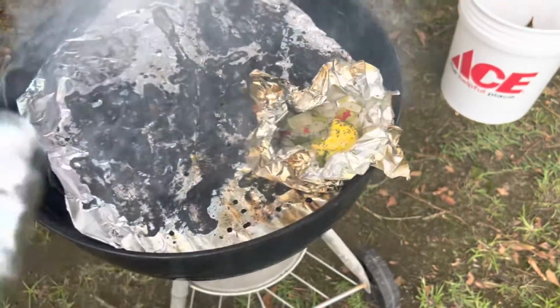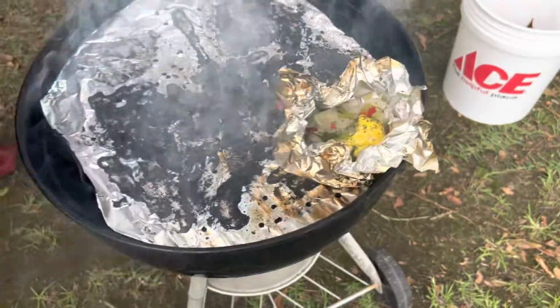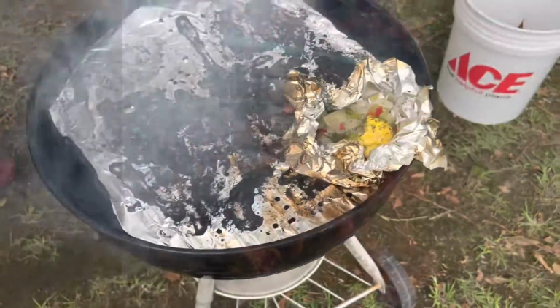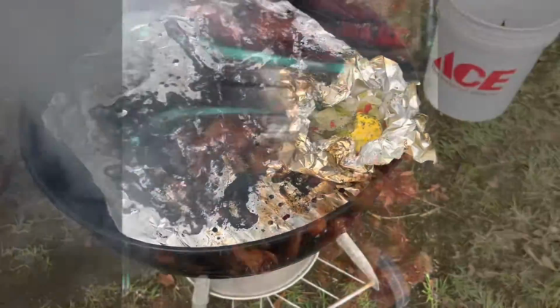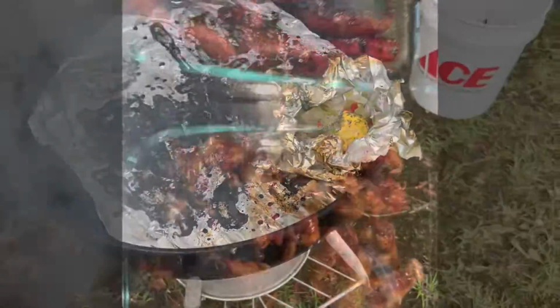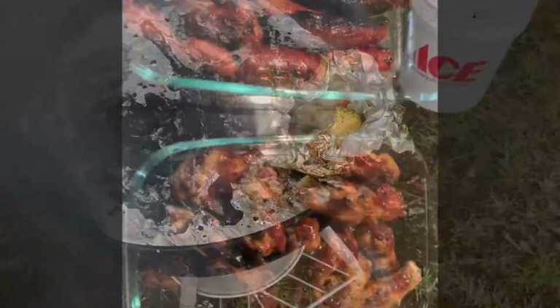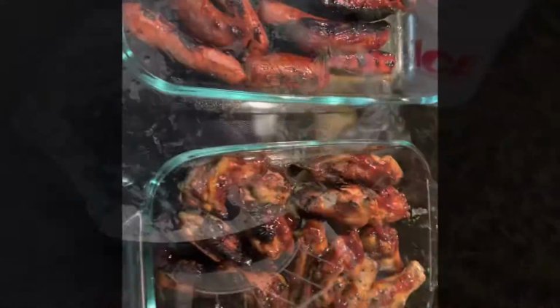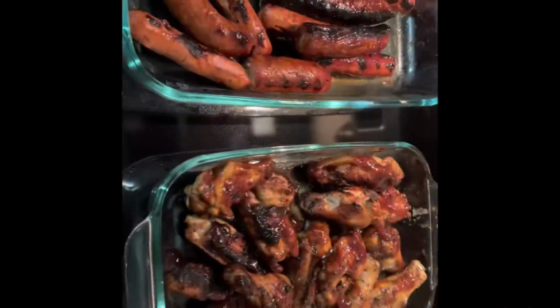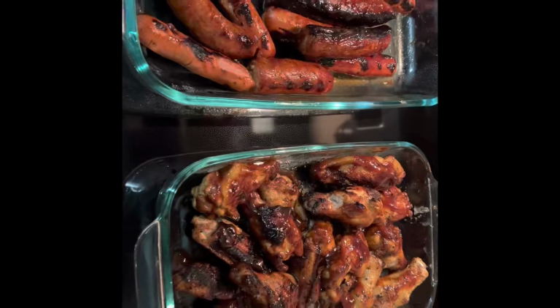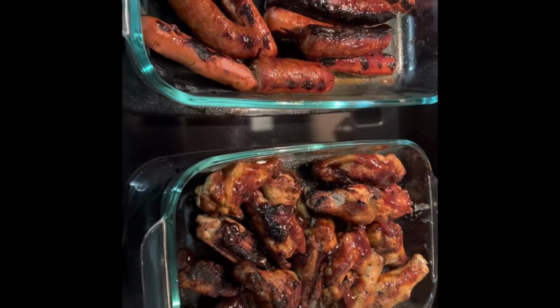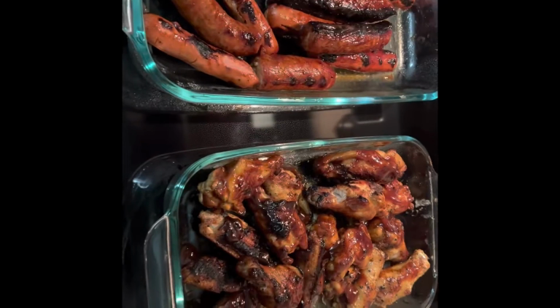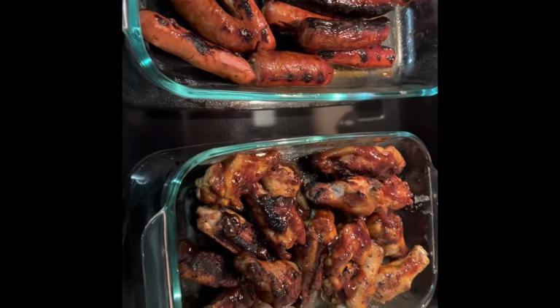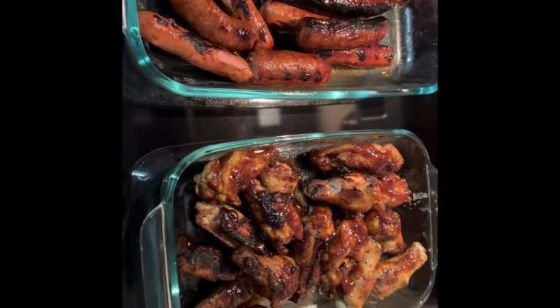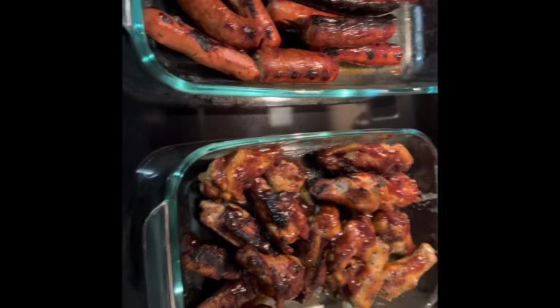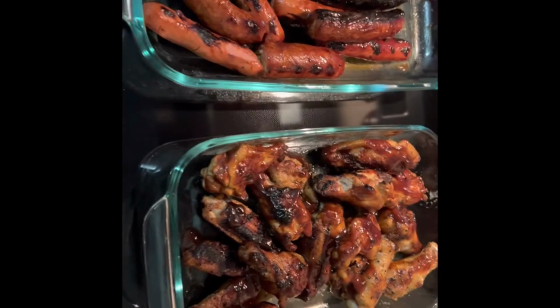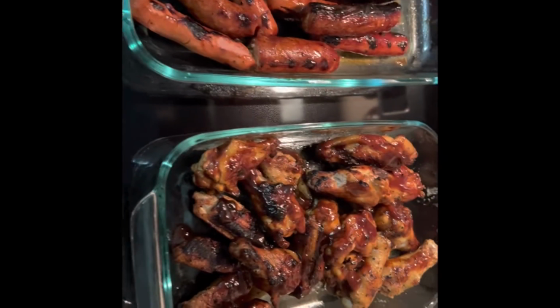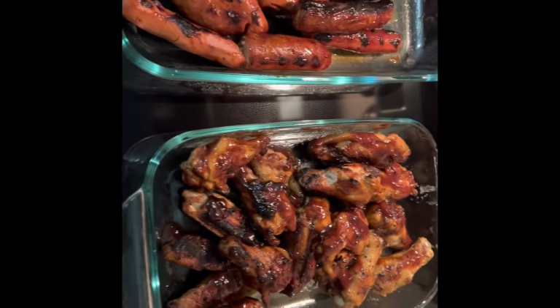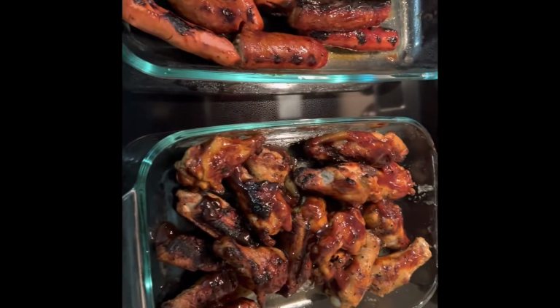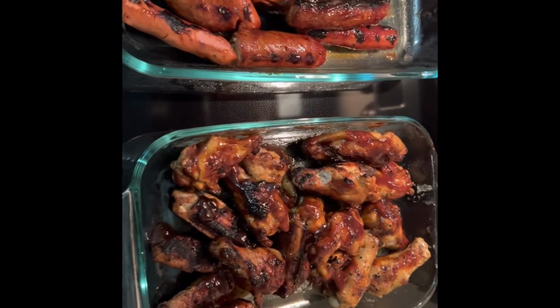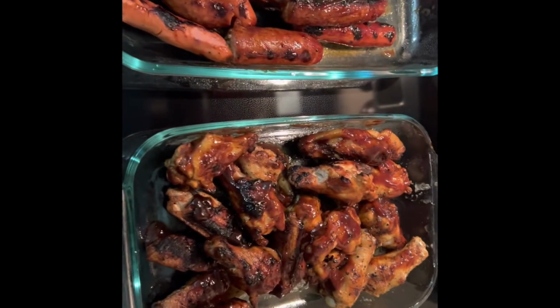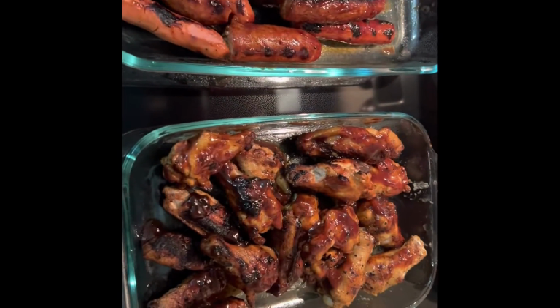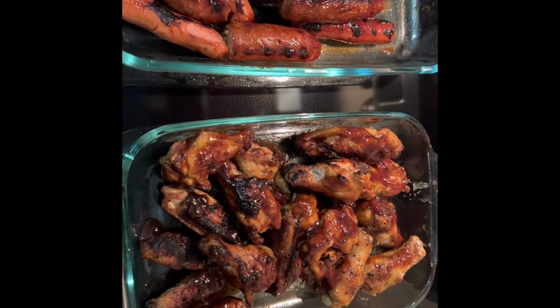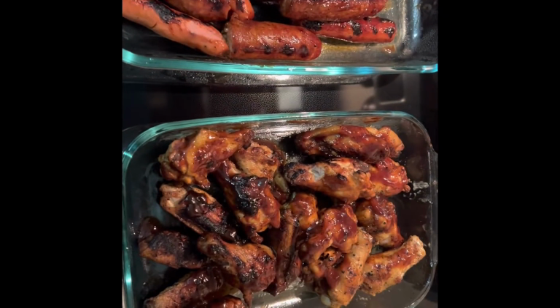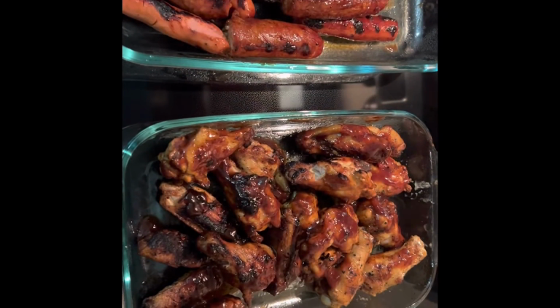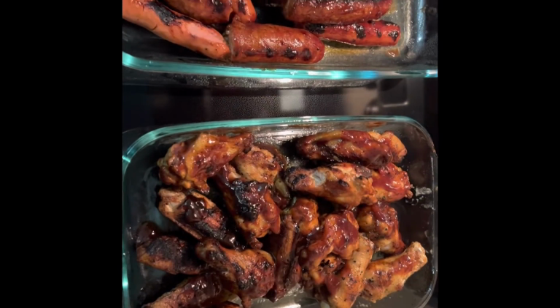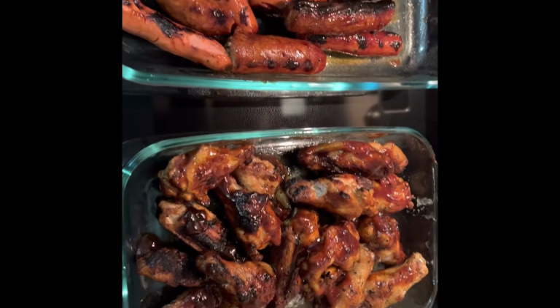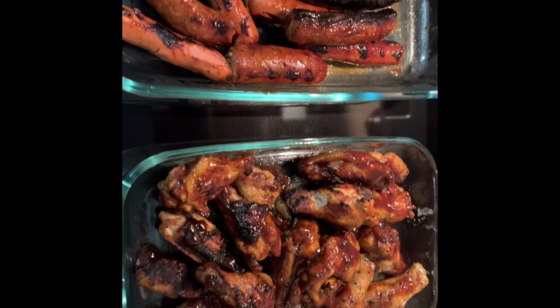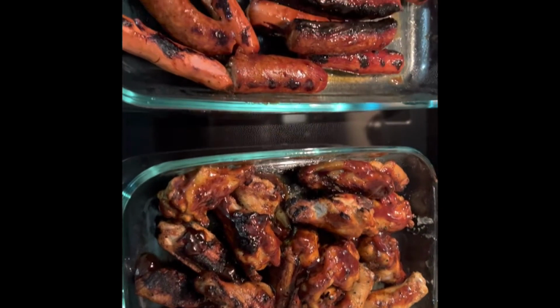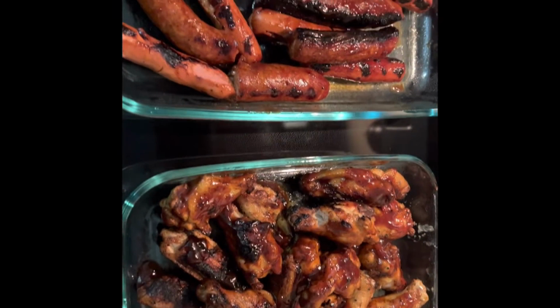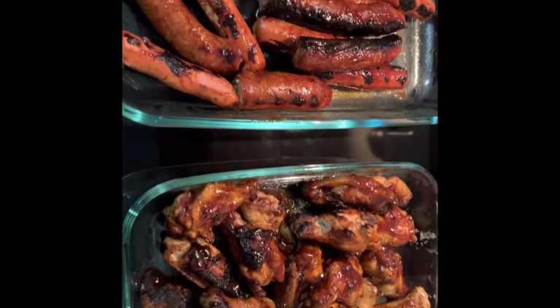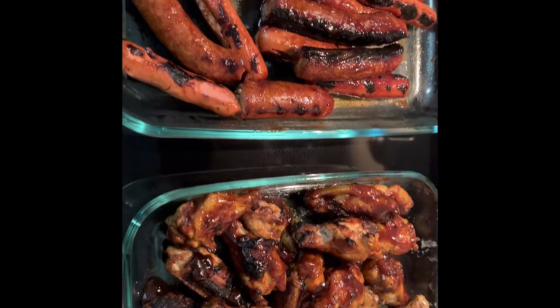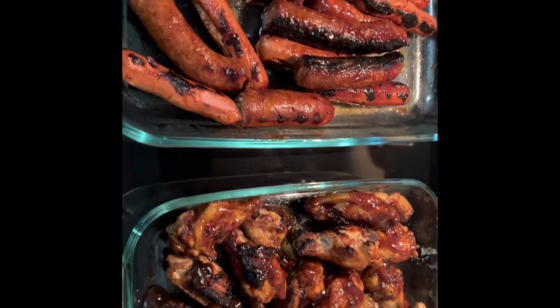Okay y'all, we are done and this is what everything is looking like.